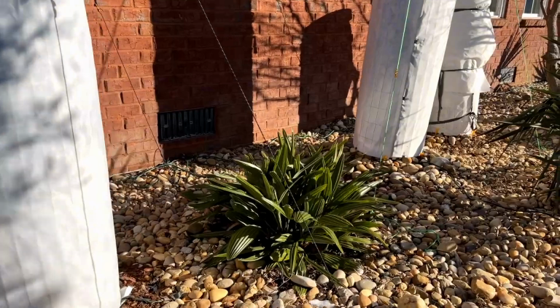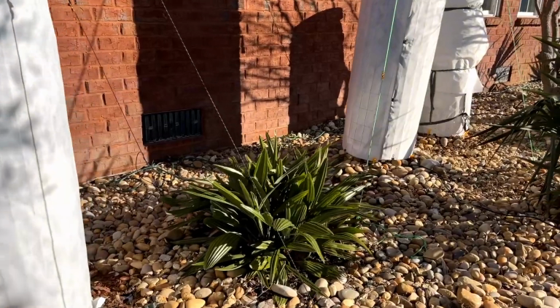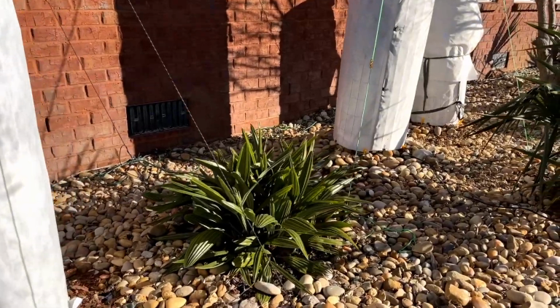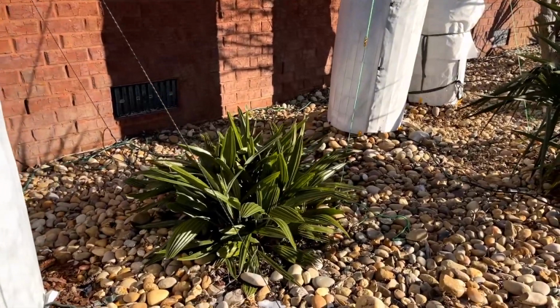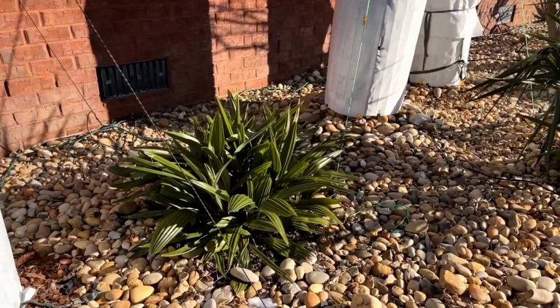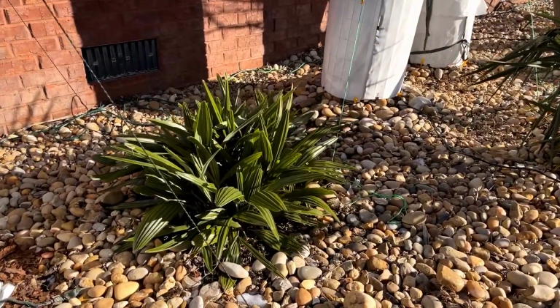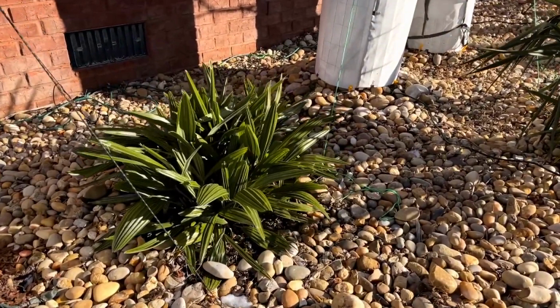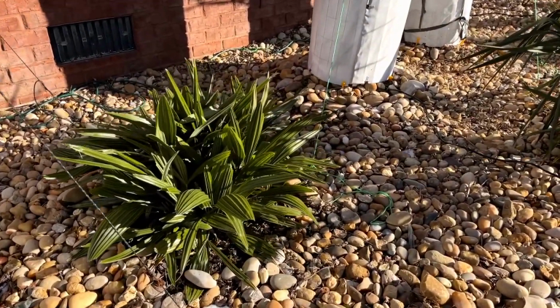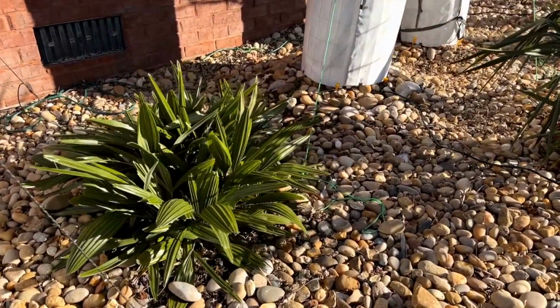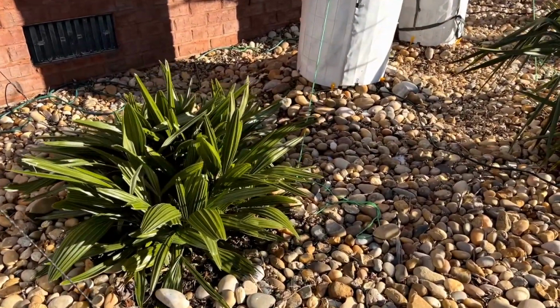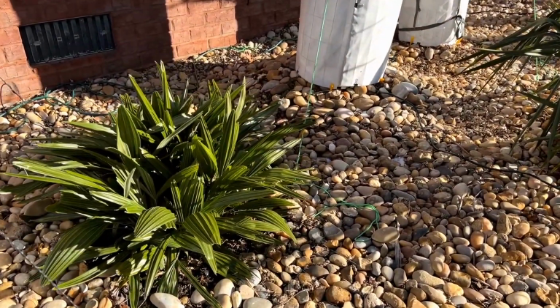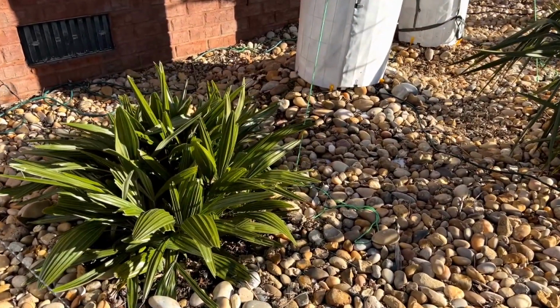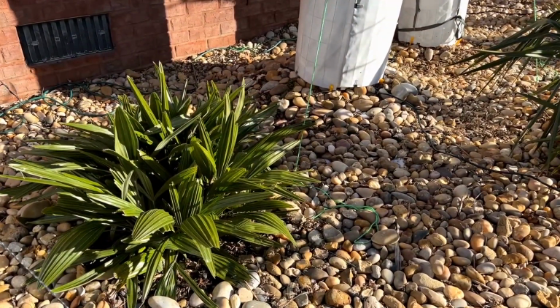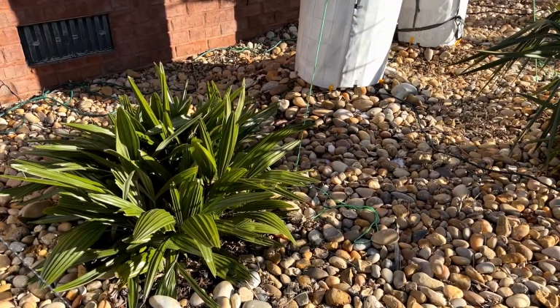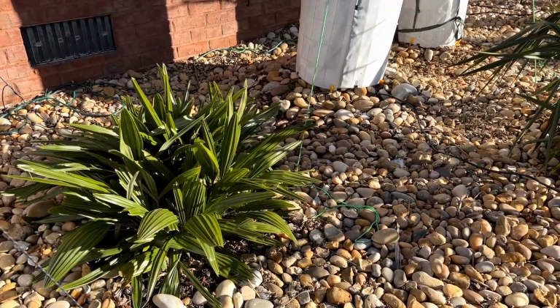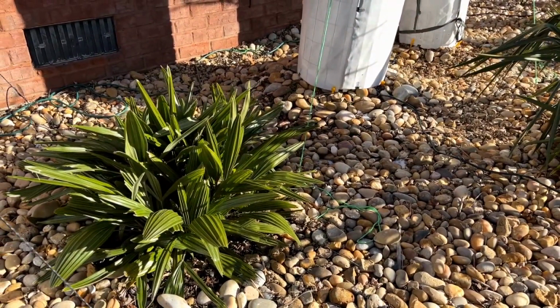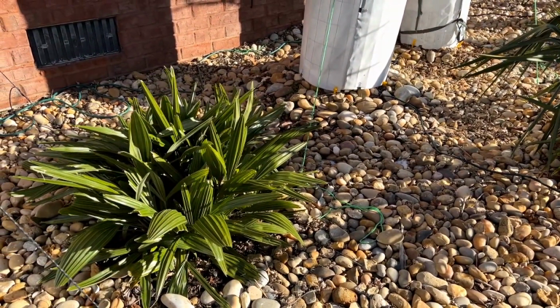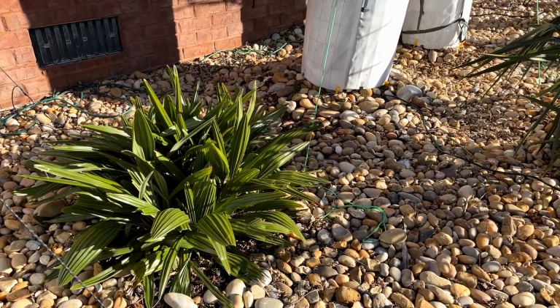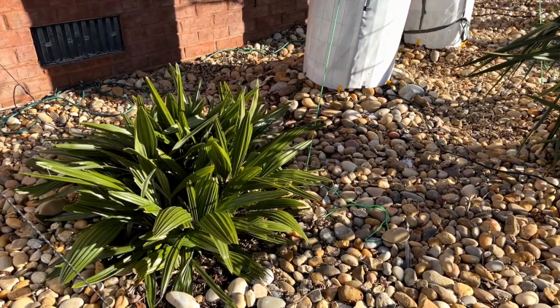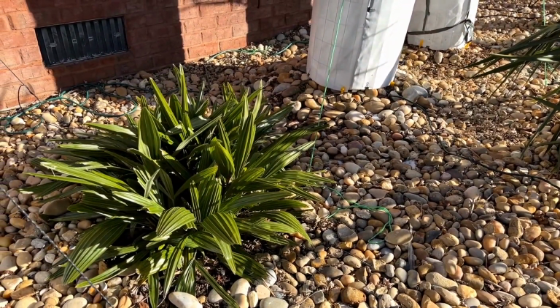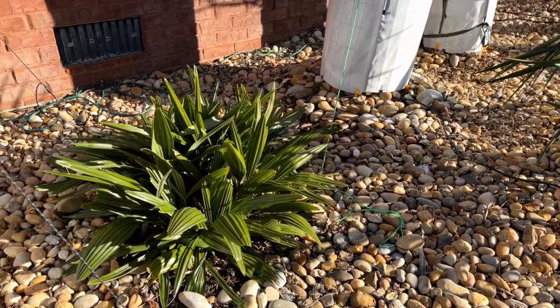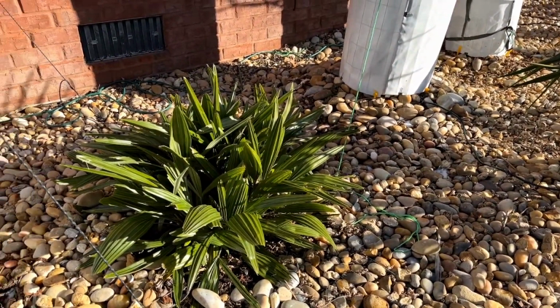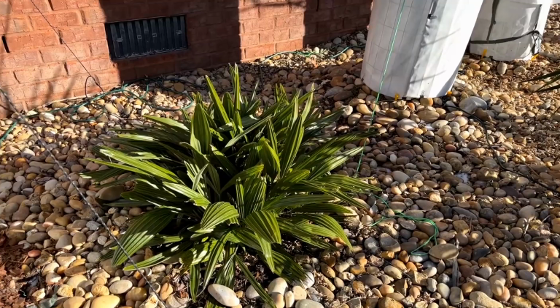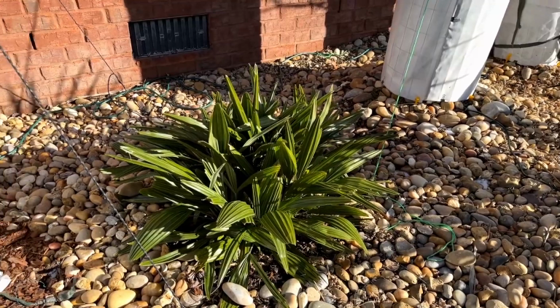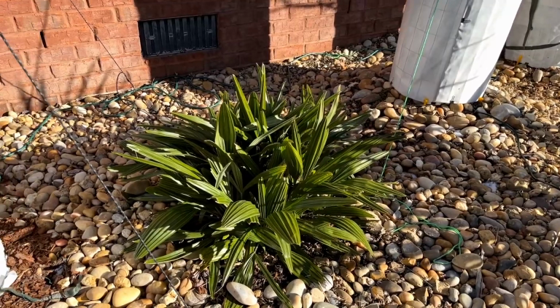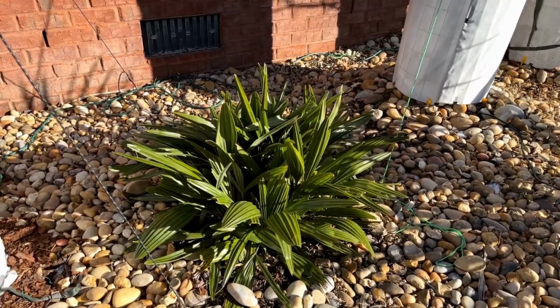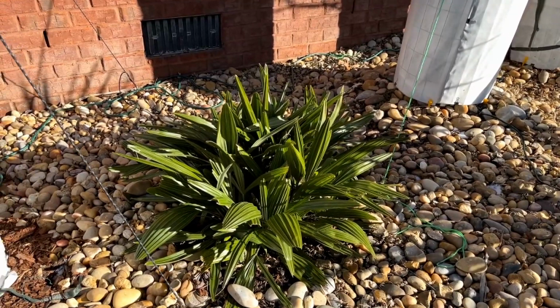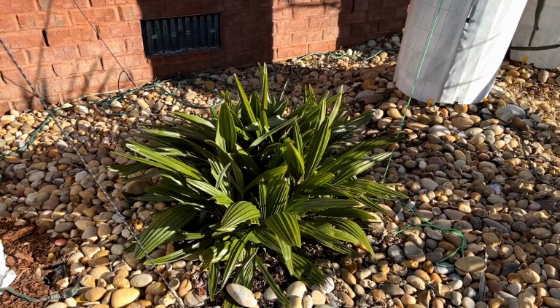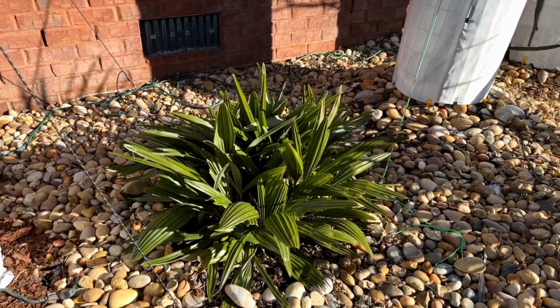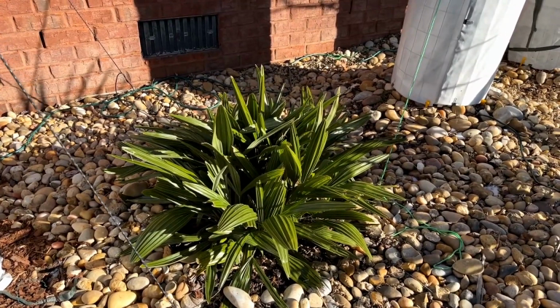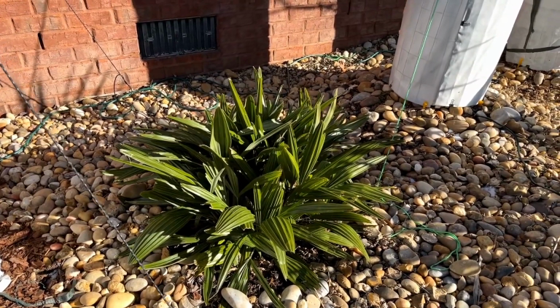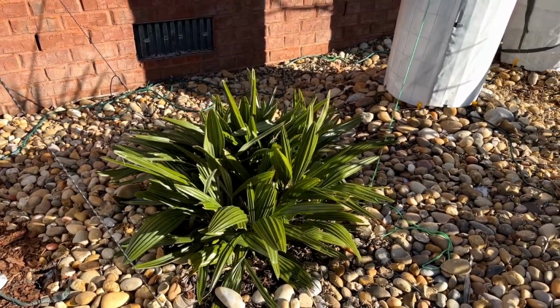There's another small needle palm — we protected it just by putting a frost cloth over it, and it looks flawless.